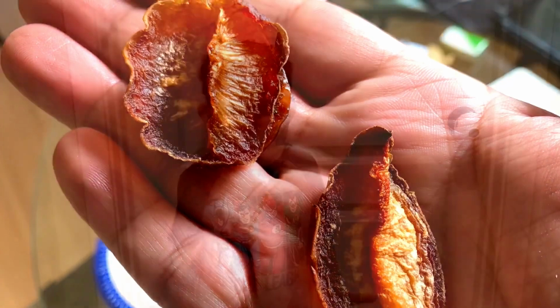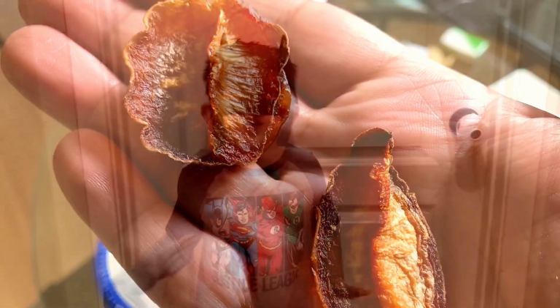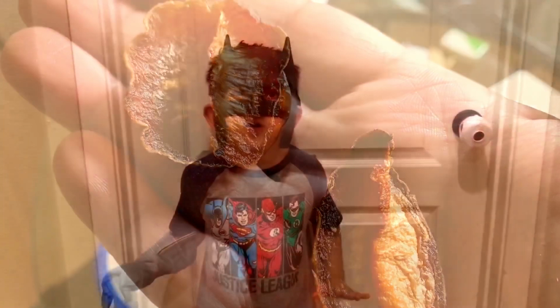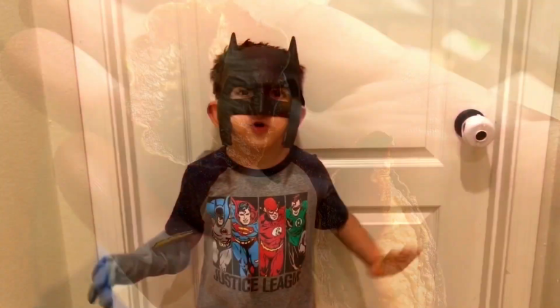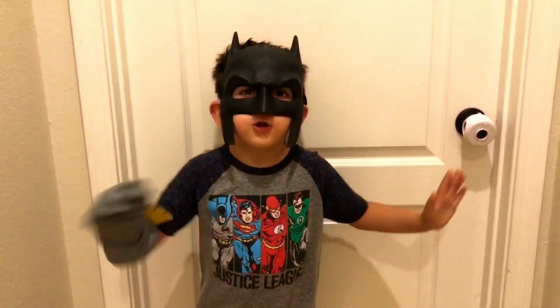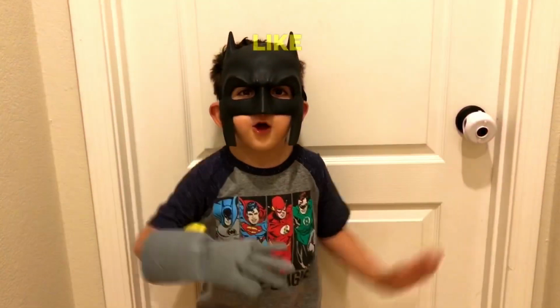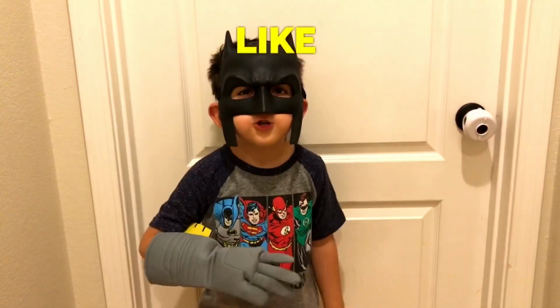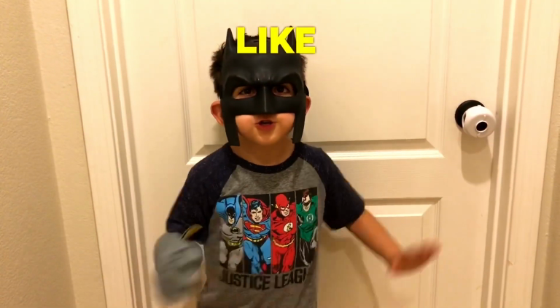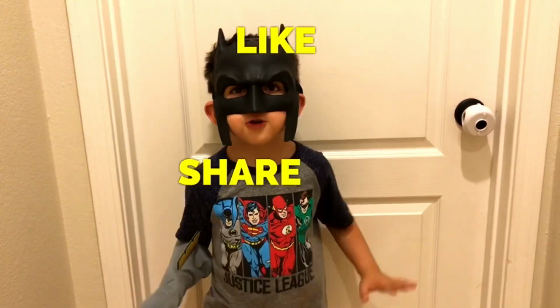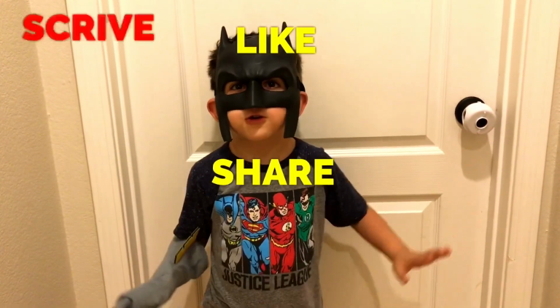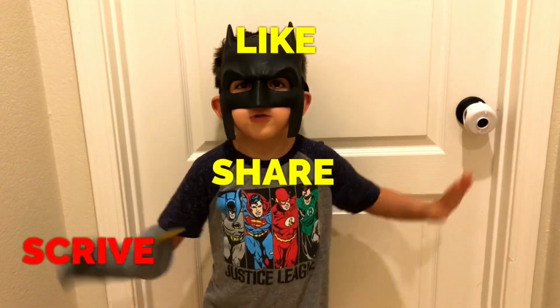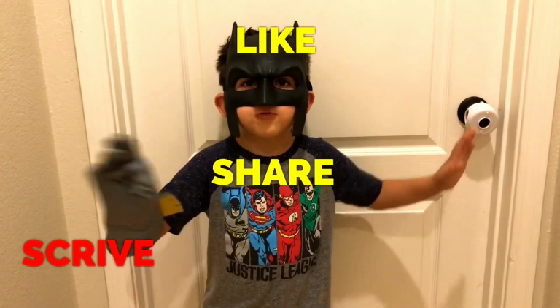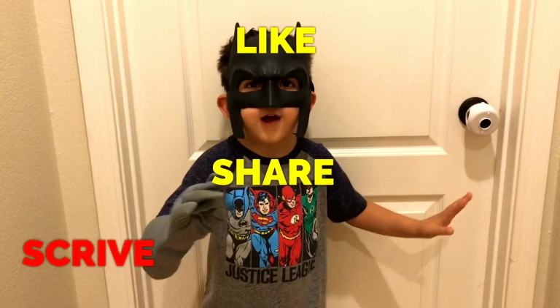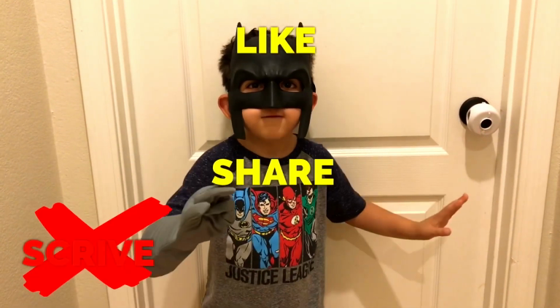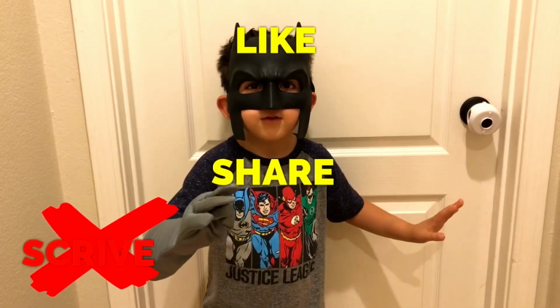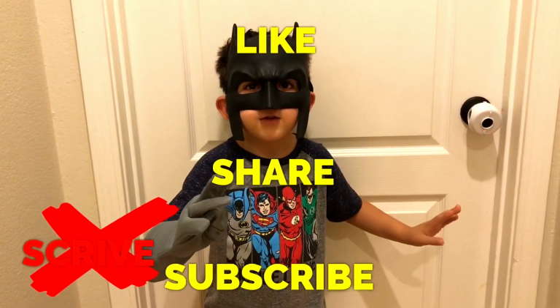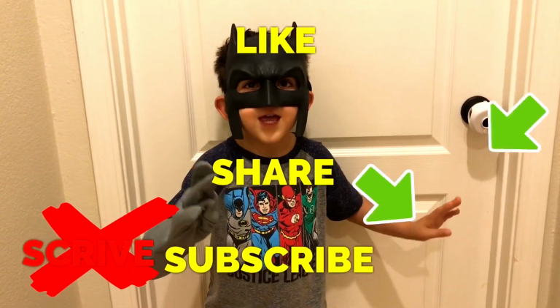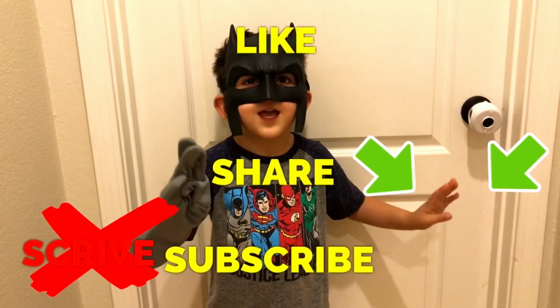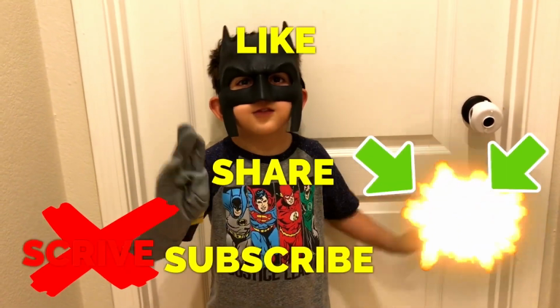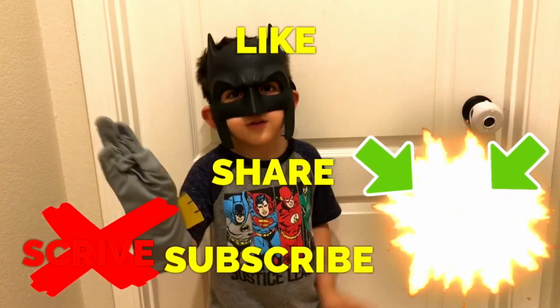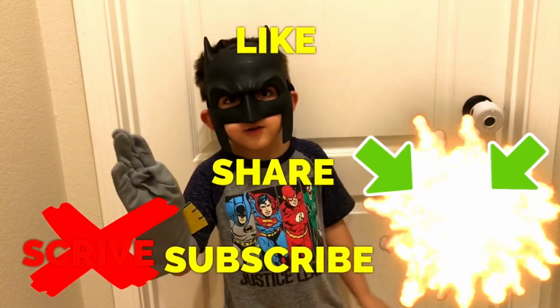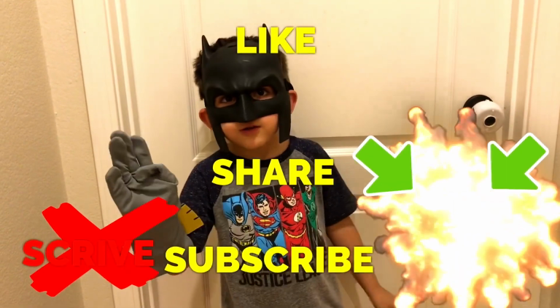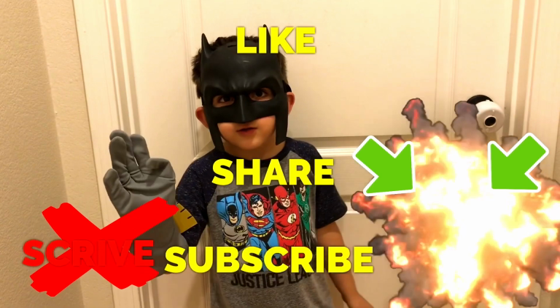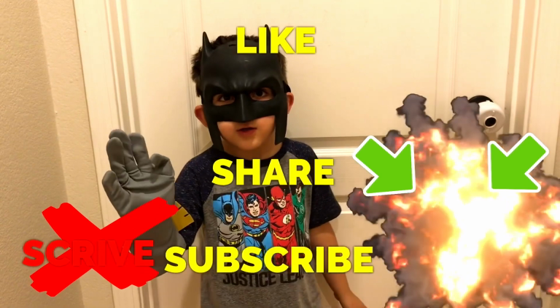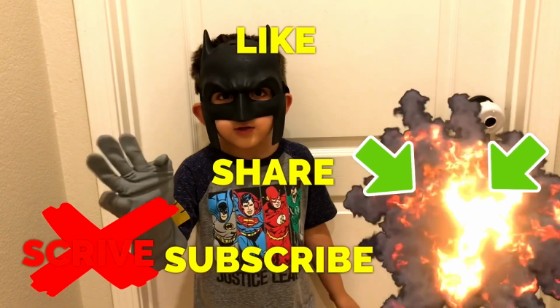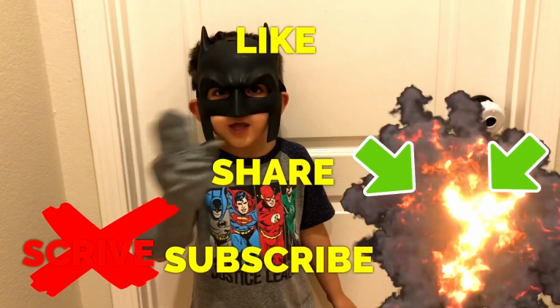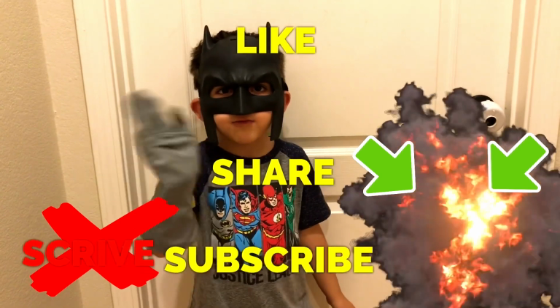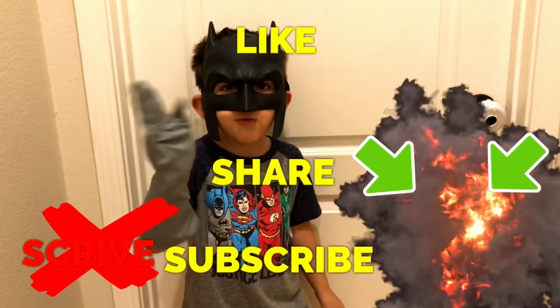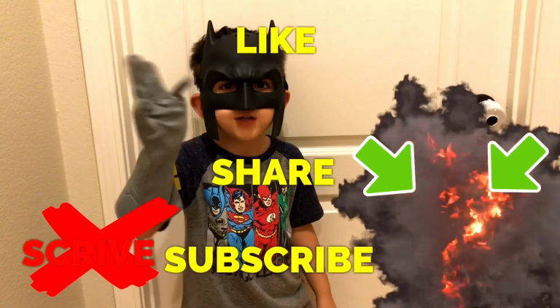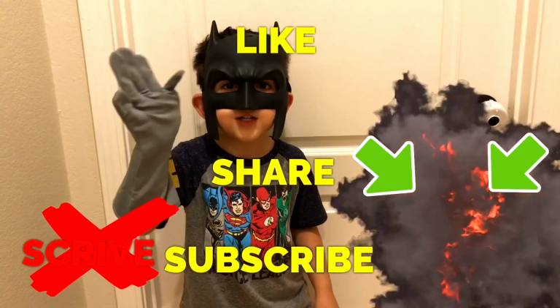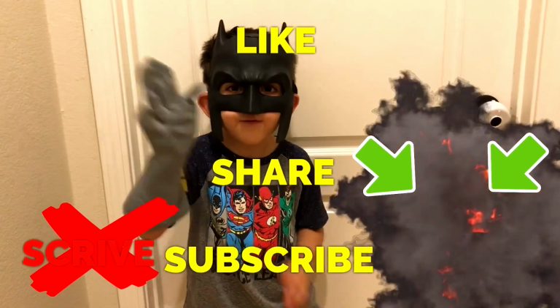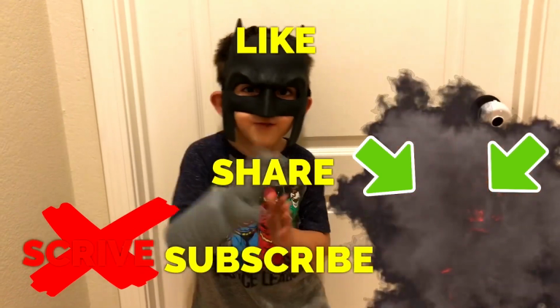Okay, please share, subscribe, and thanks for watching everyone.